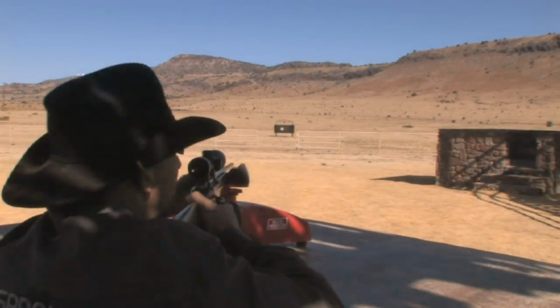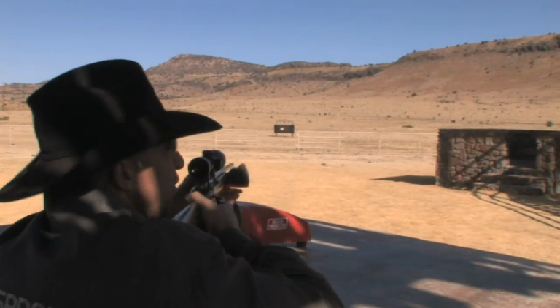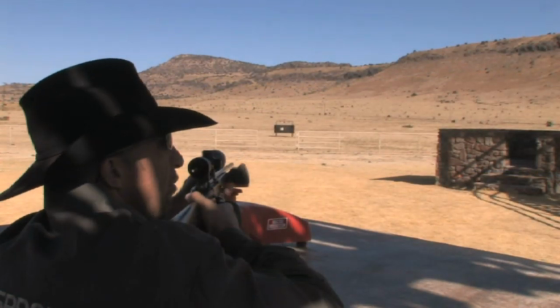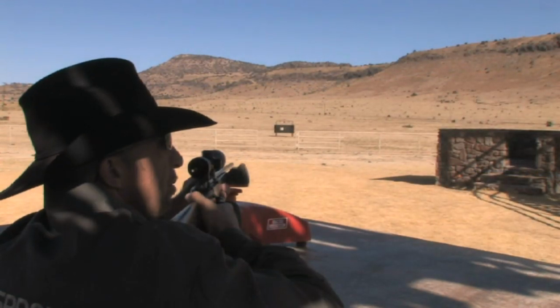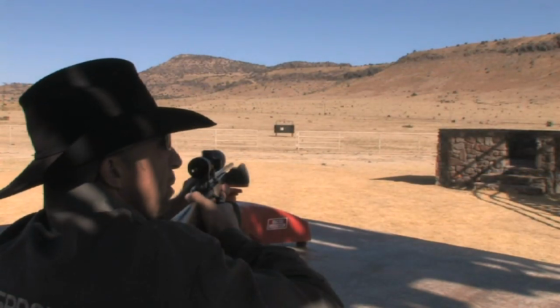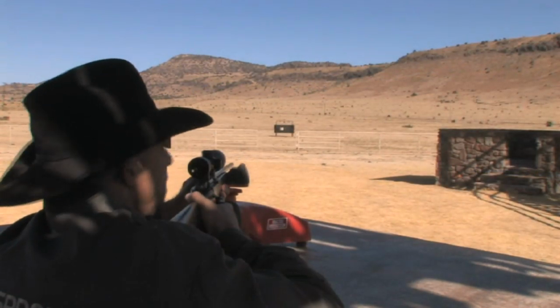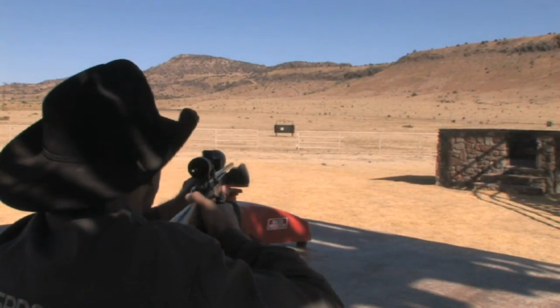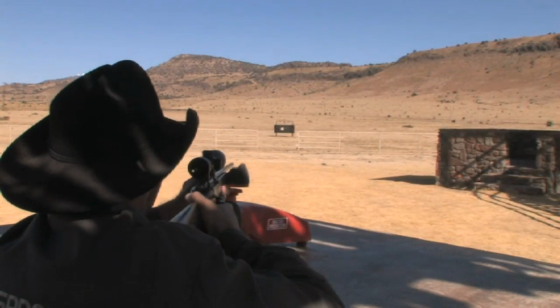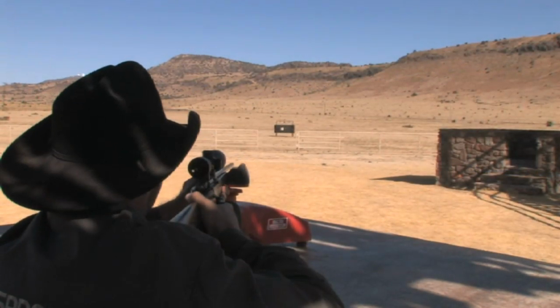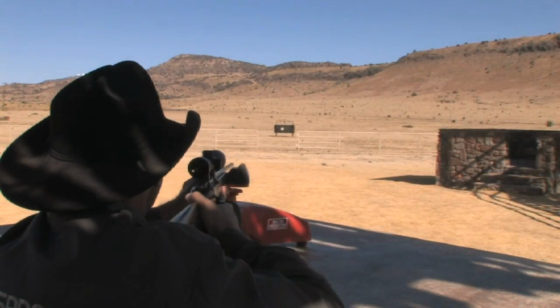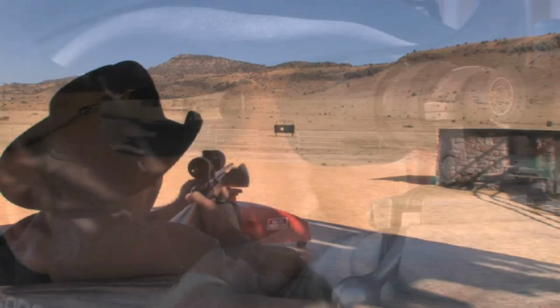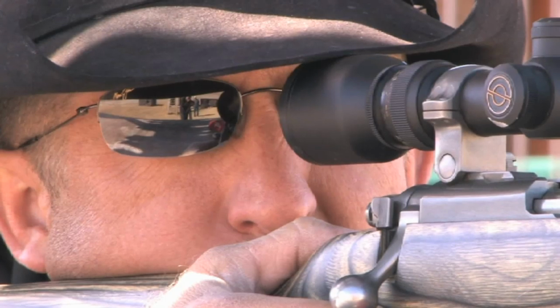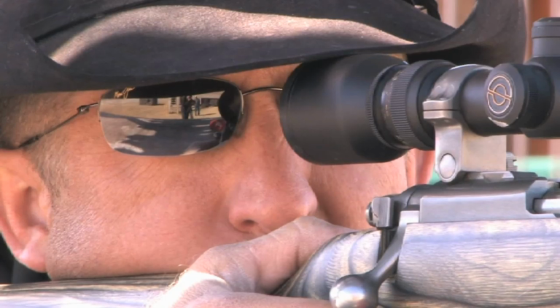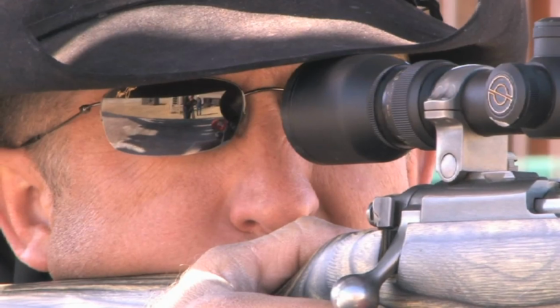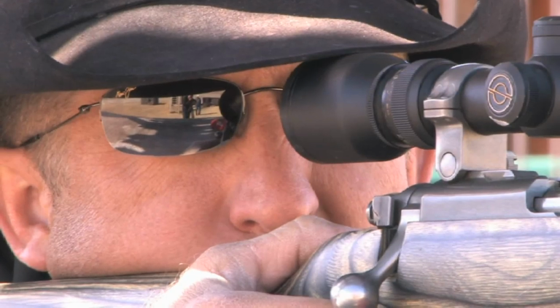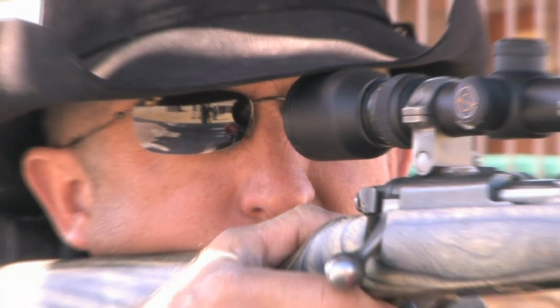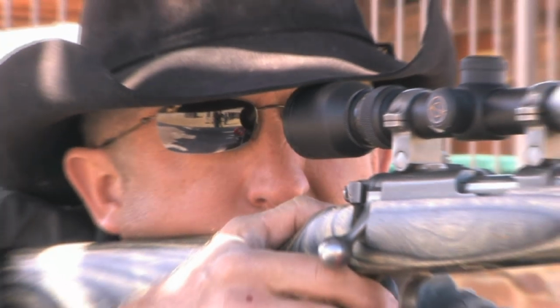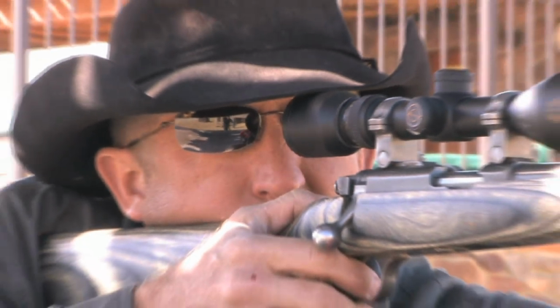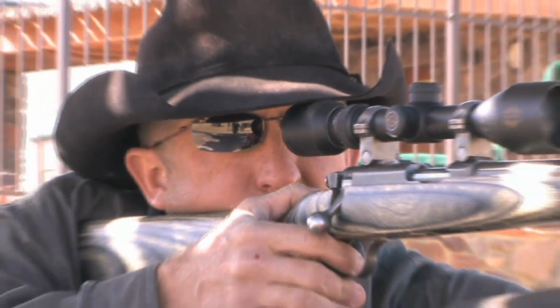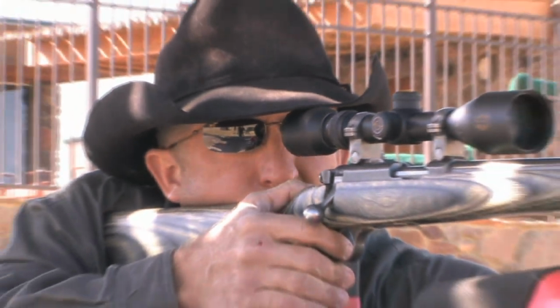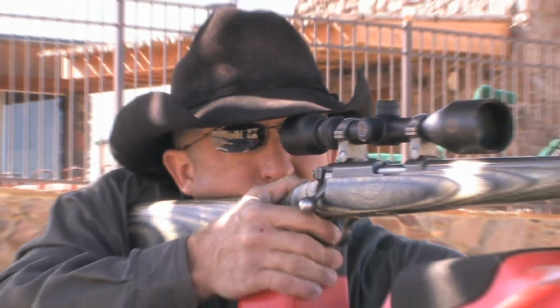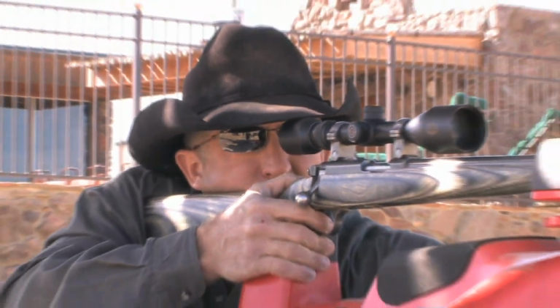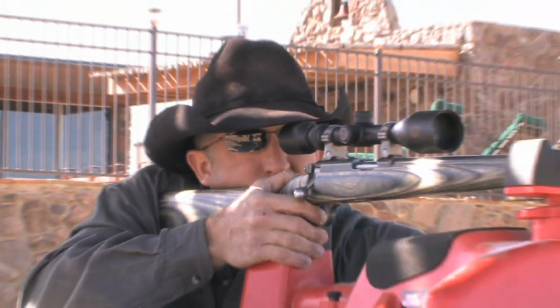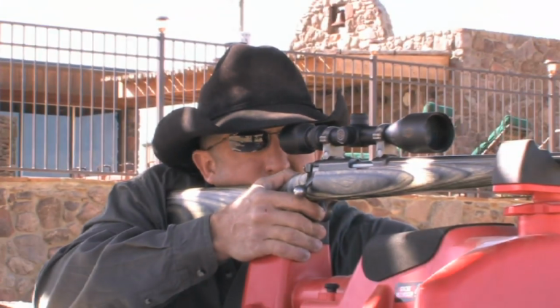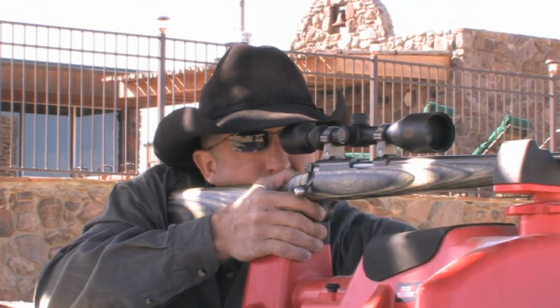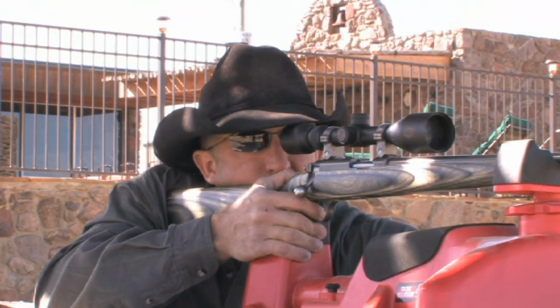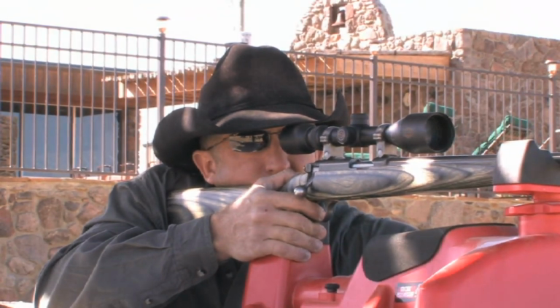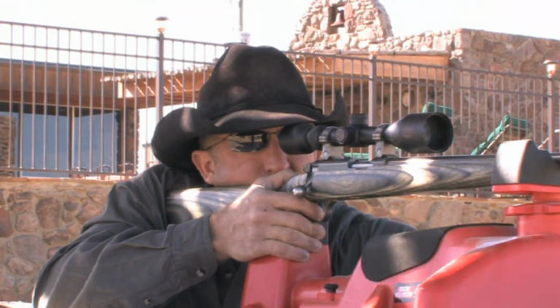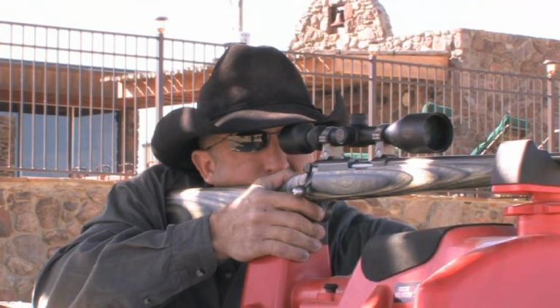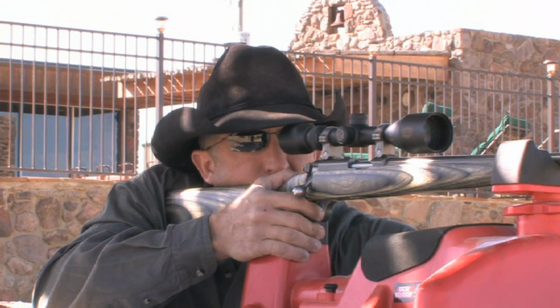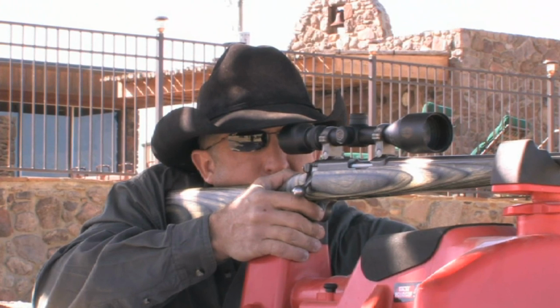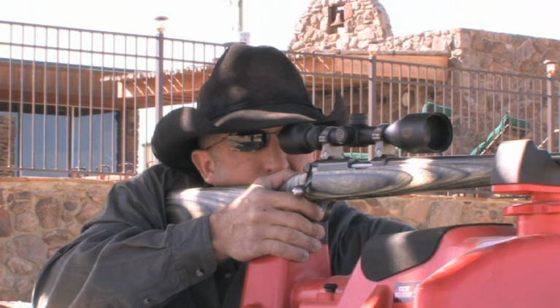We also offer a rifle range so that each hunter, upon entering the ranch, can sight their rifle in before each and every hunt.